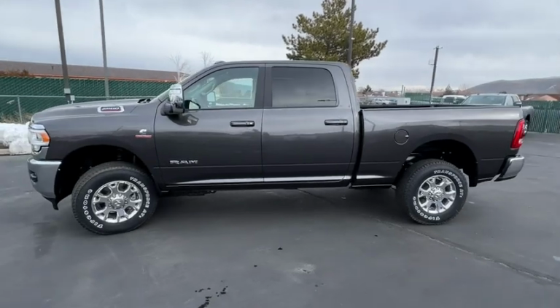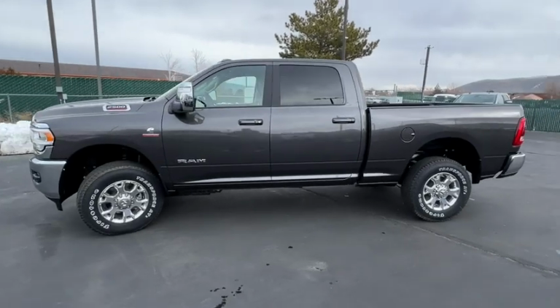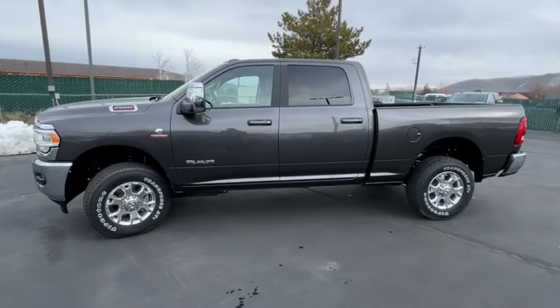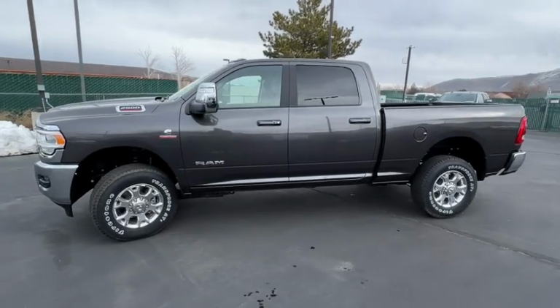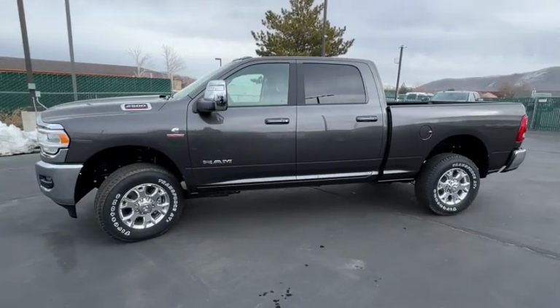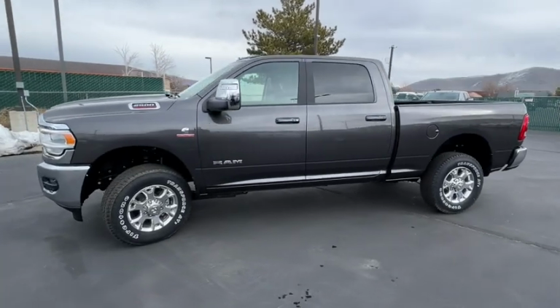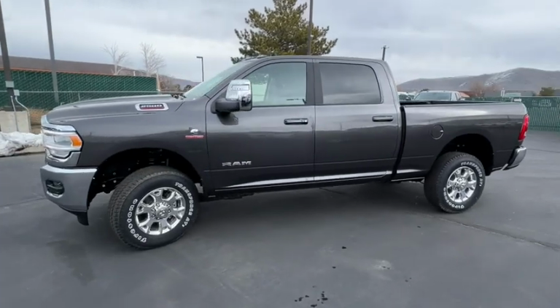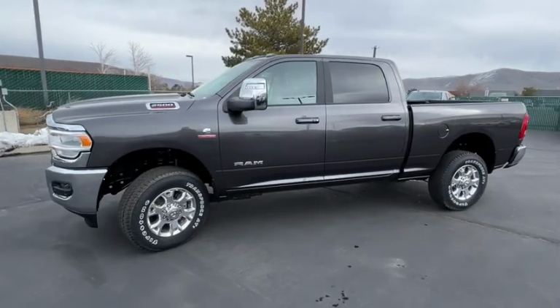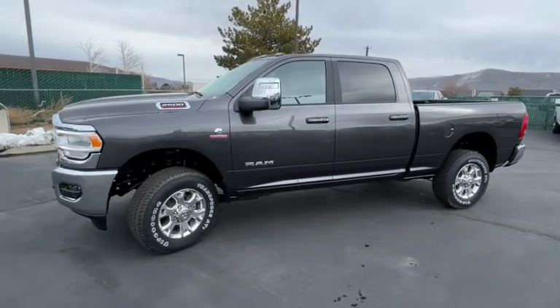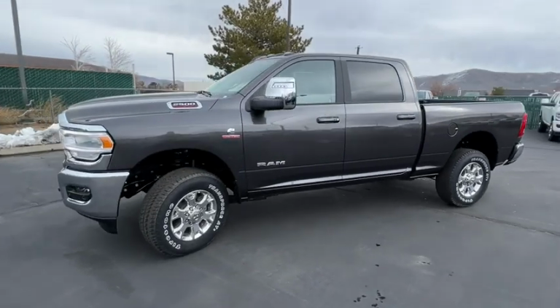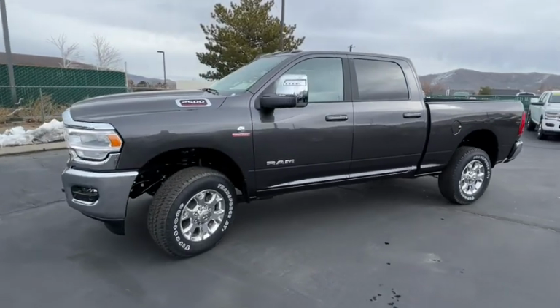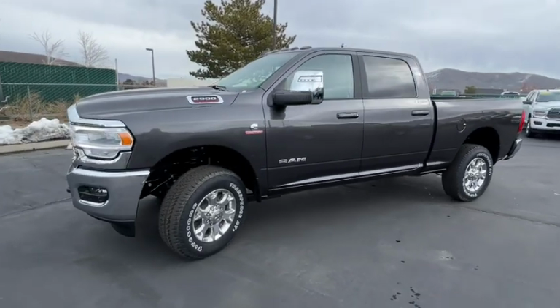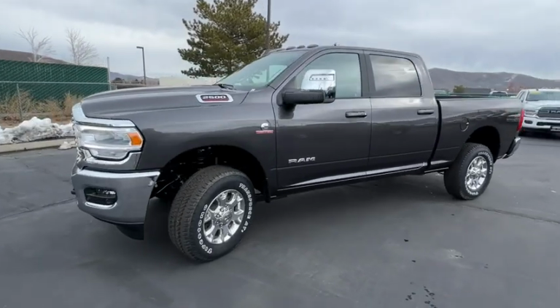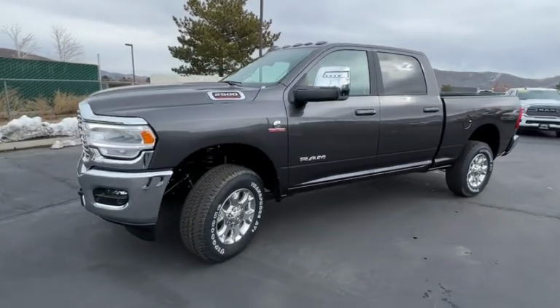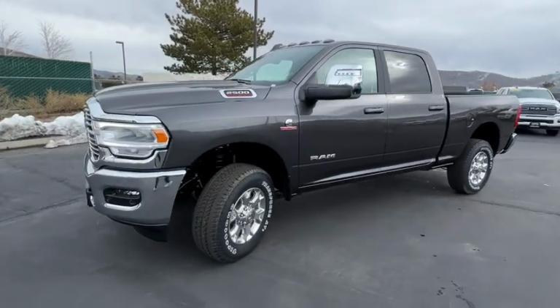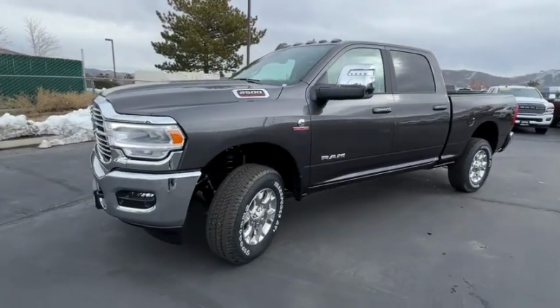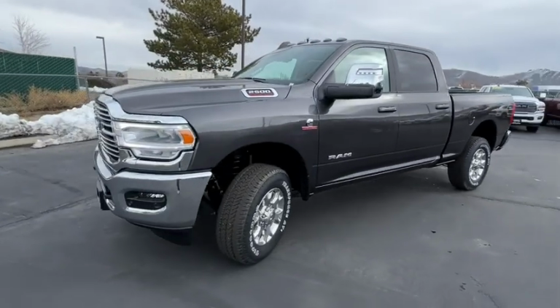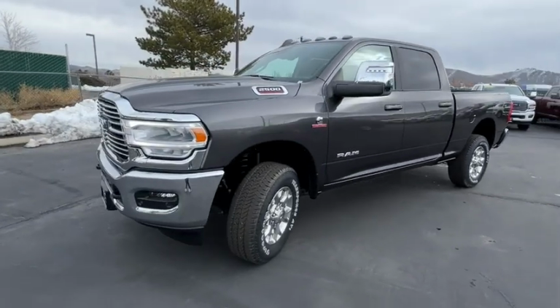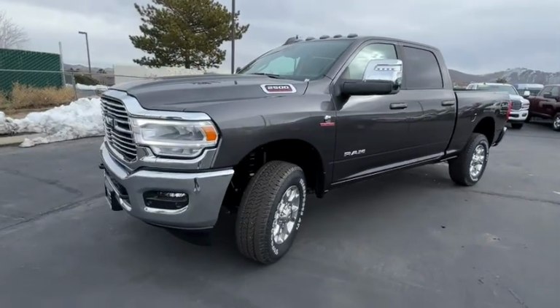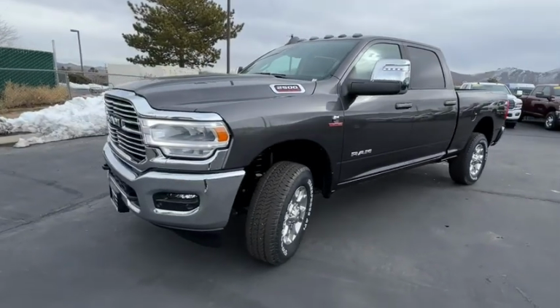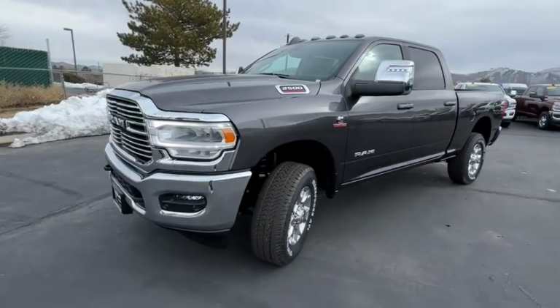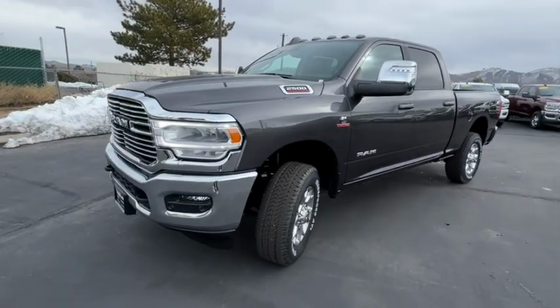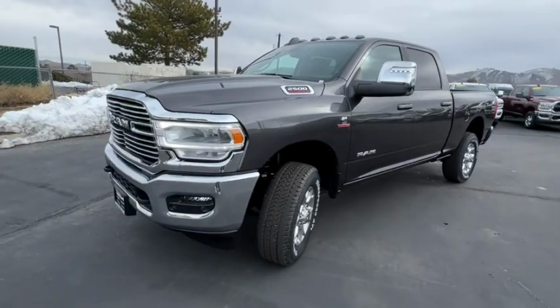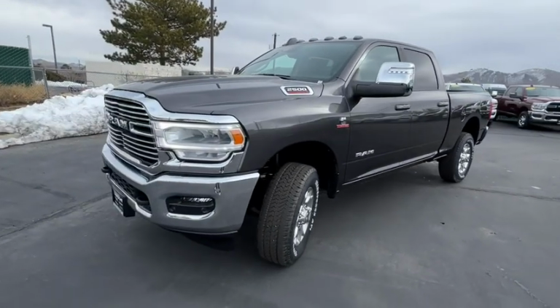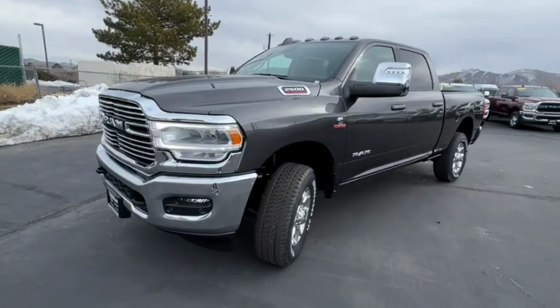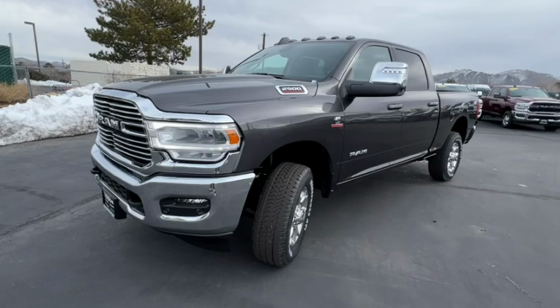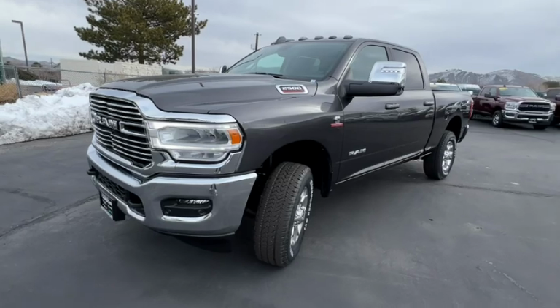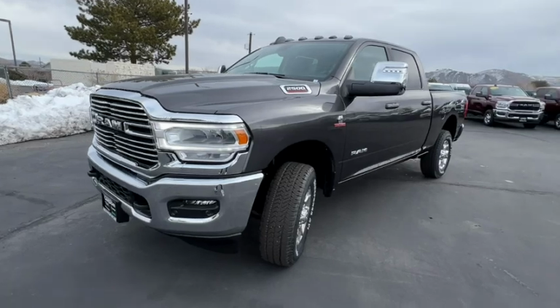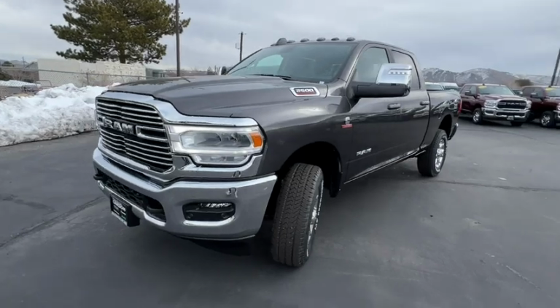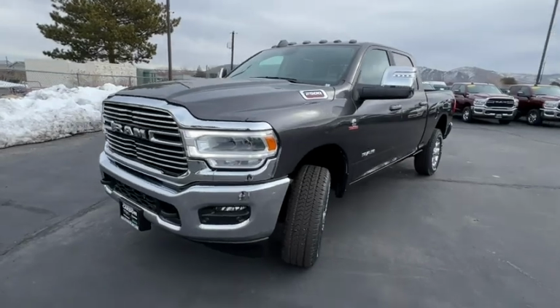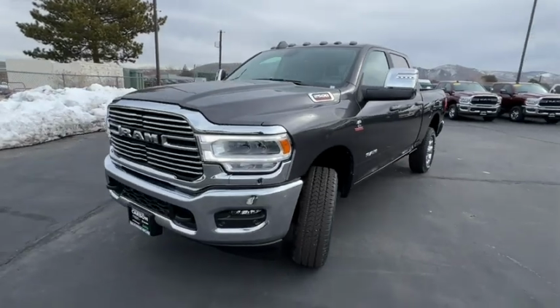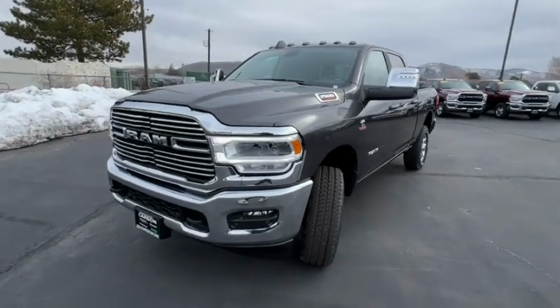Heated mirrors, cooled front seats, keyless start, satellite radio, and bed liner.